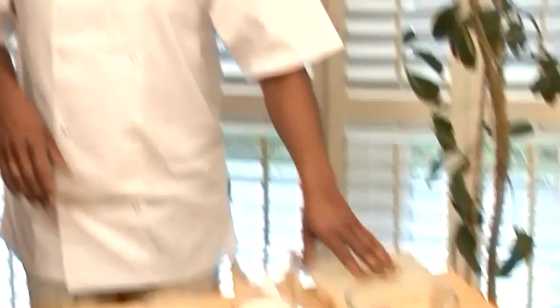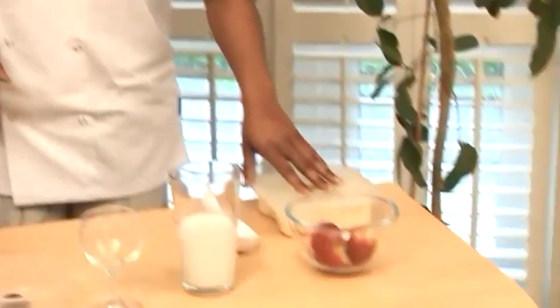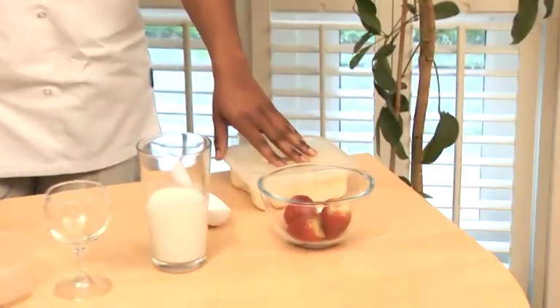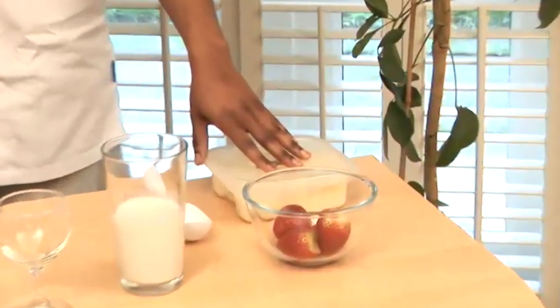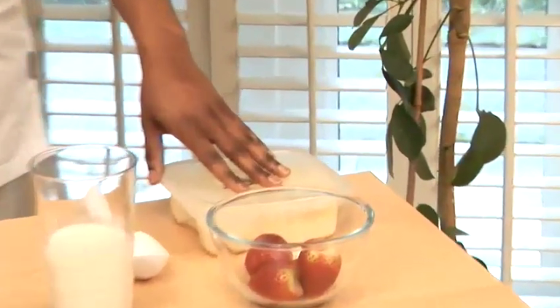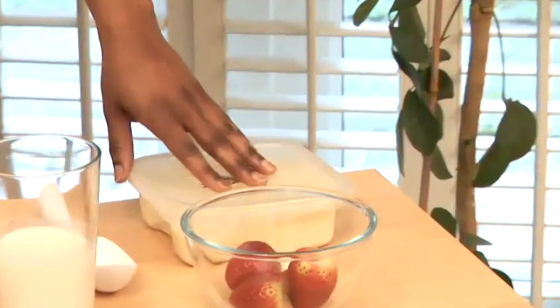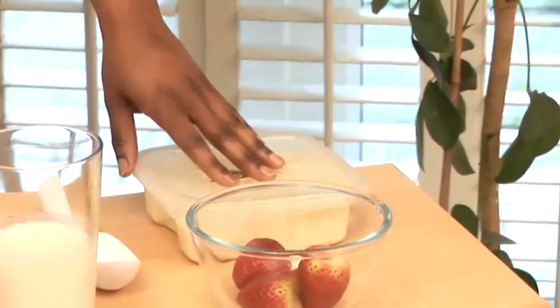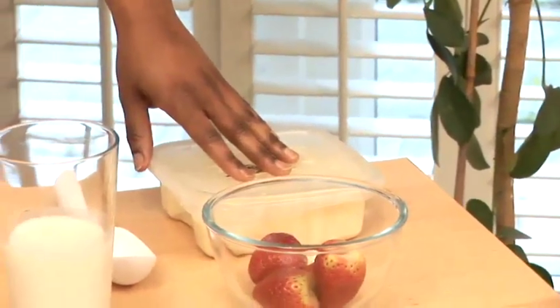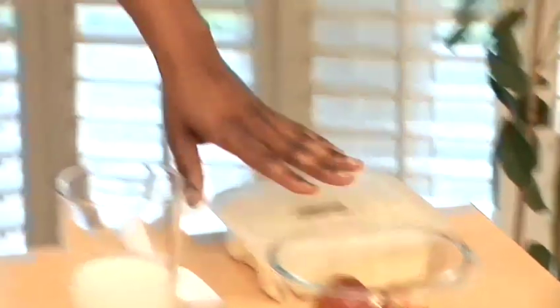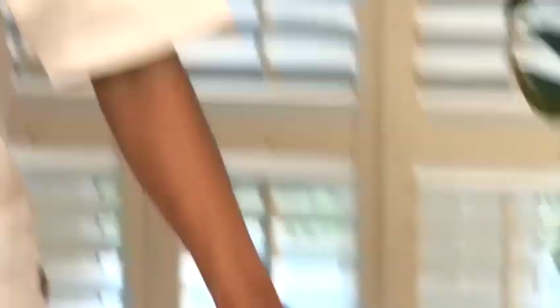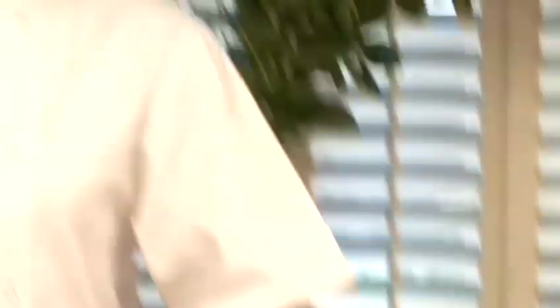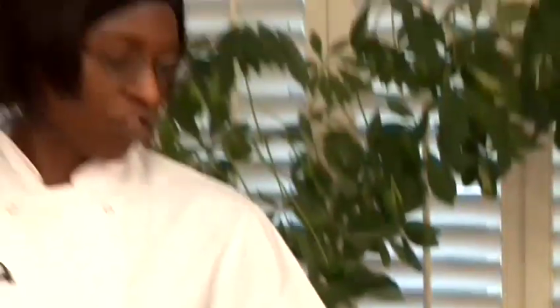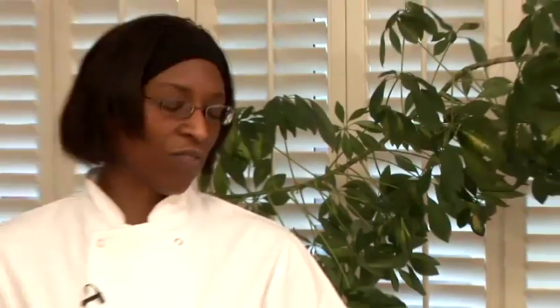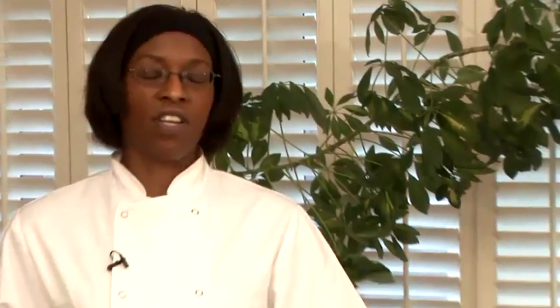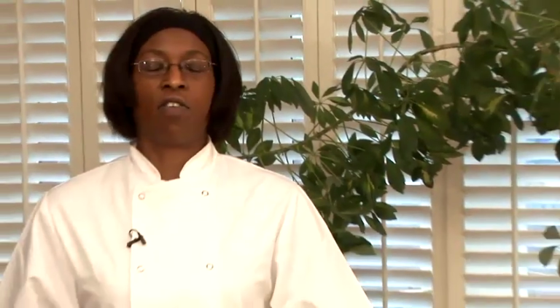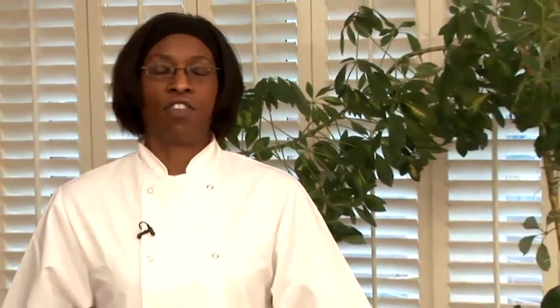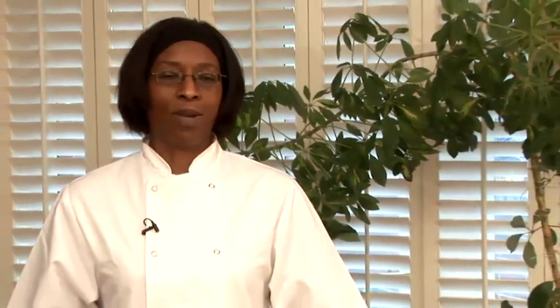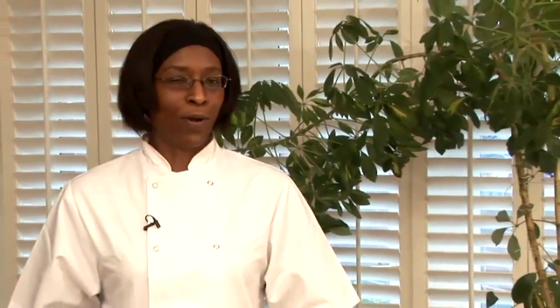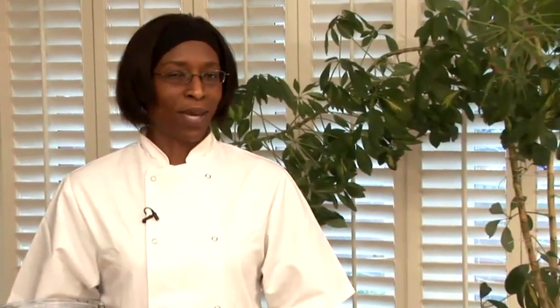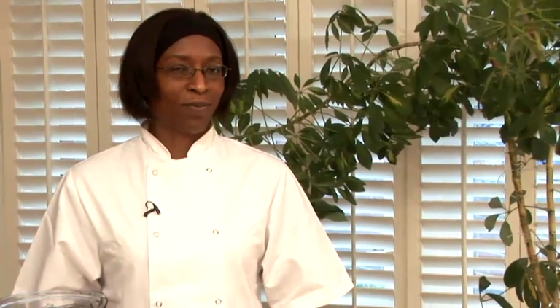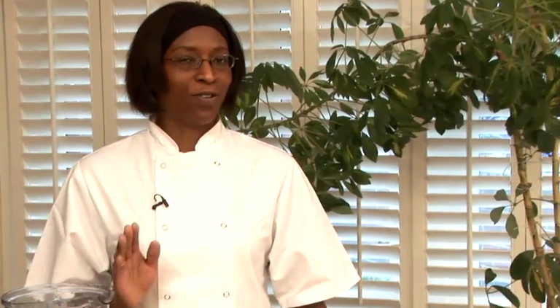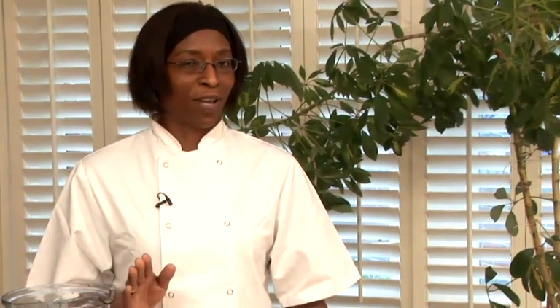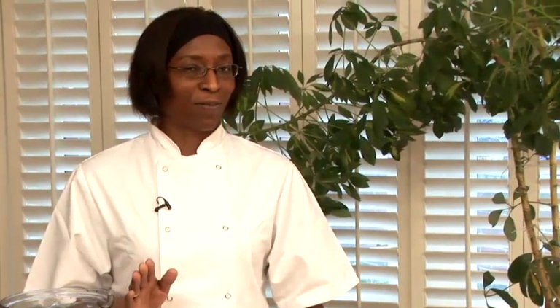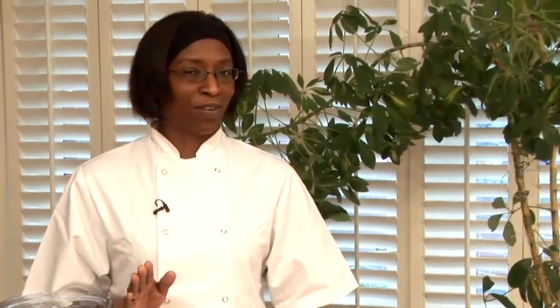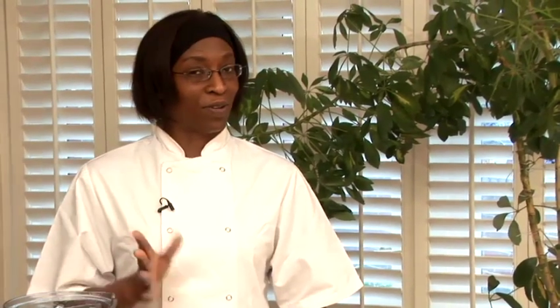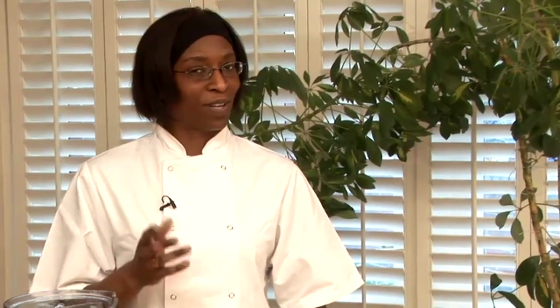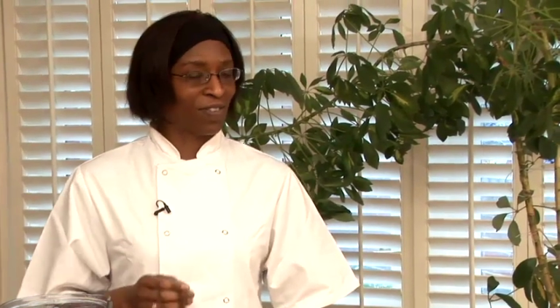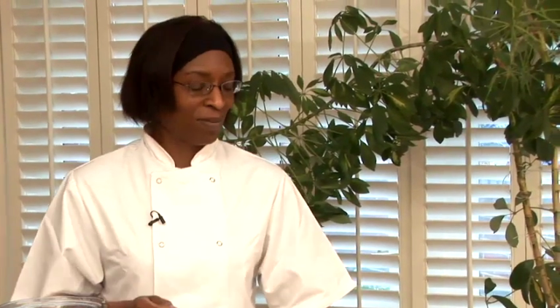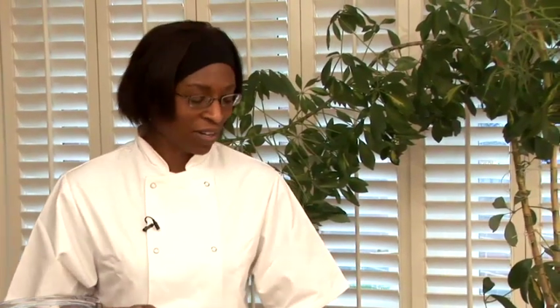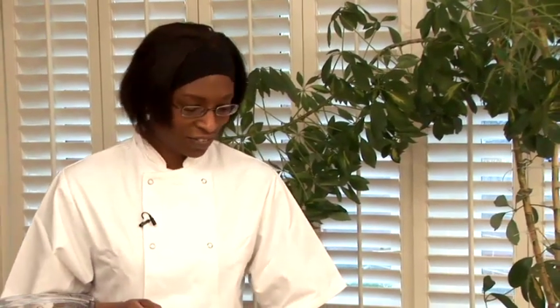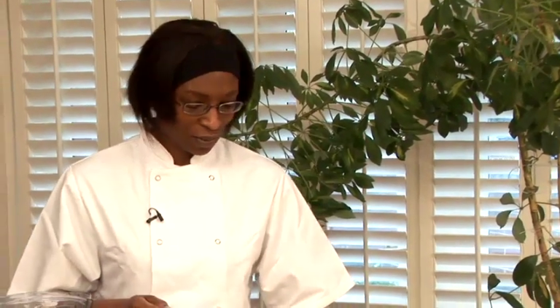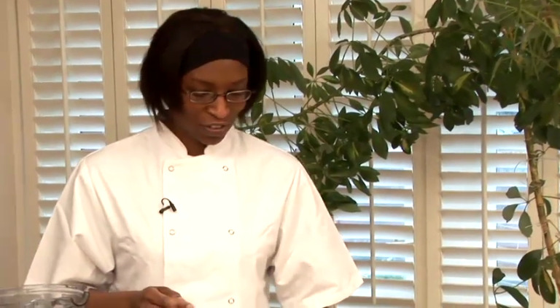And obviously ice cream. This is just vanilla ice cream, homemade, but you don't have to make your own — you can obviously buy it if you wish.